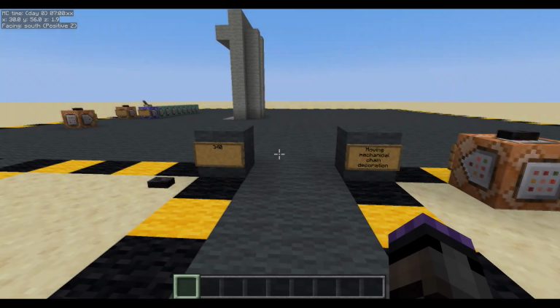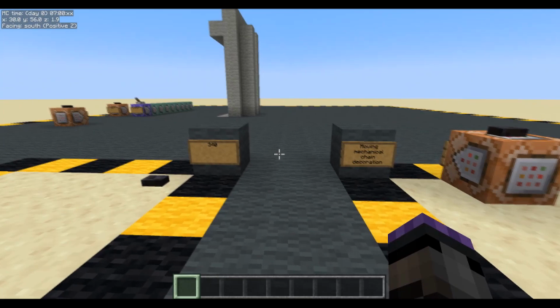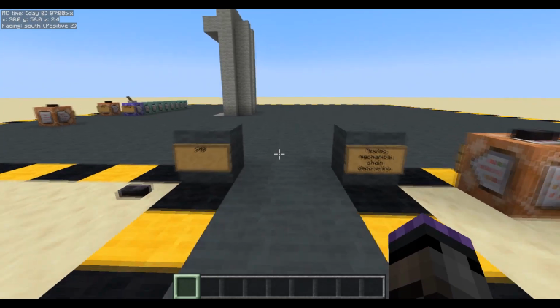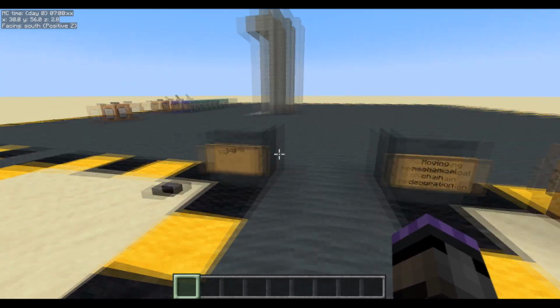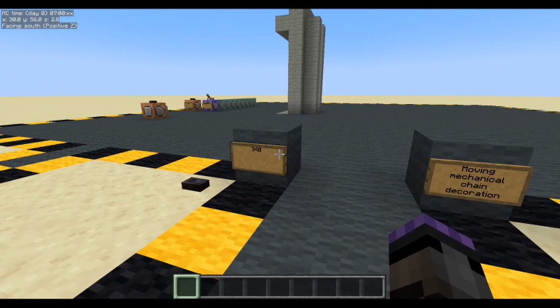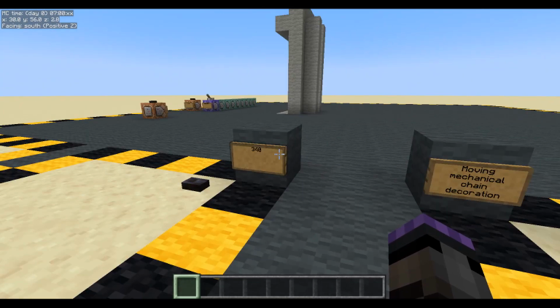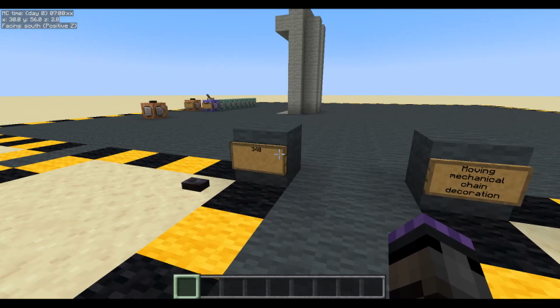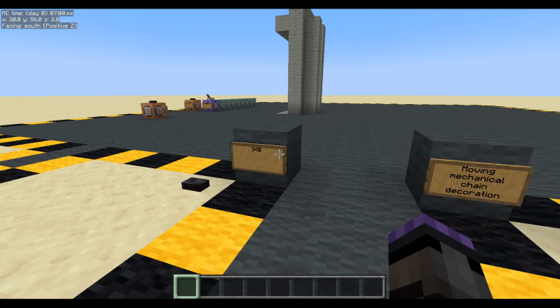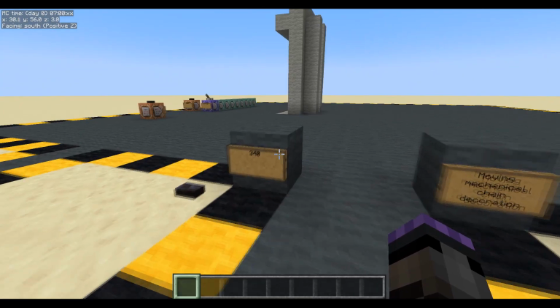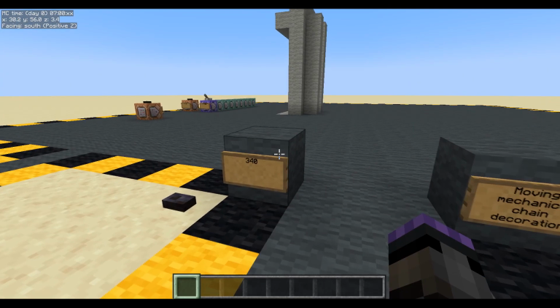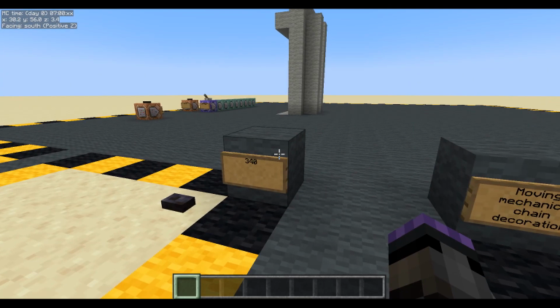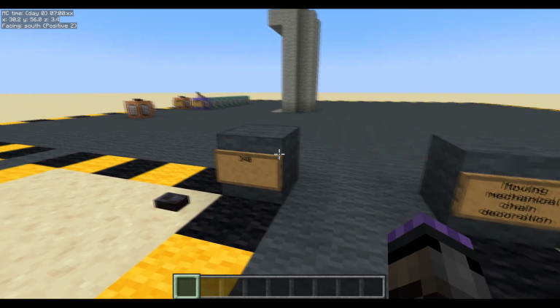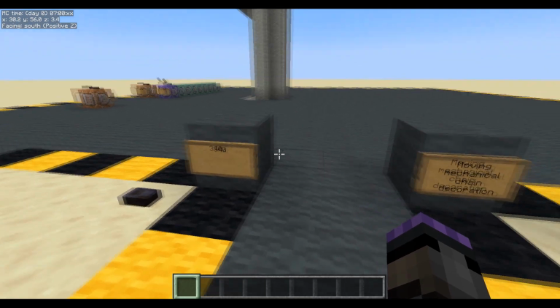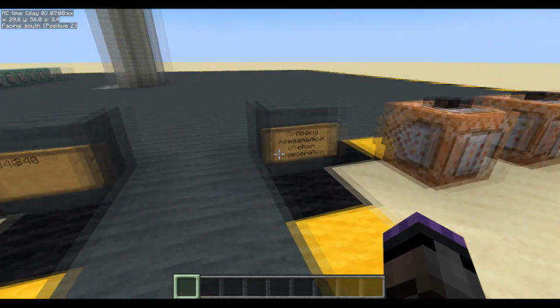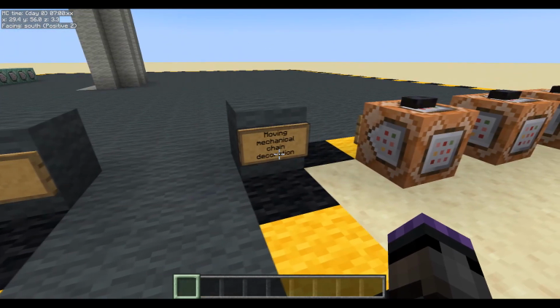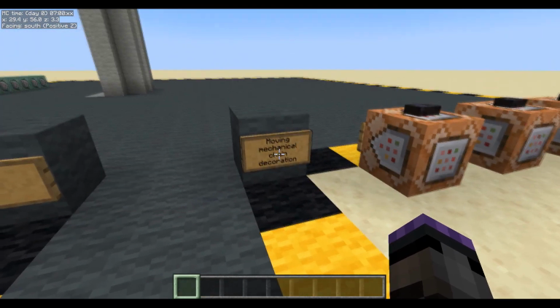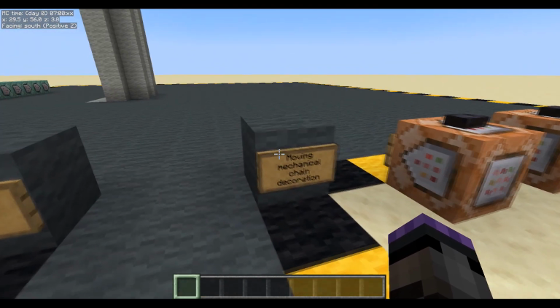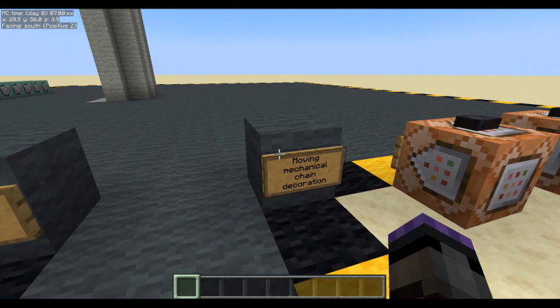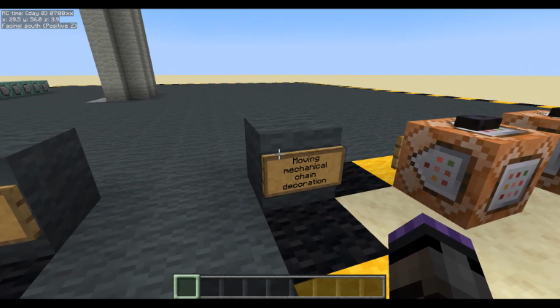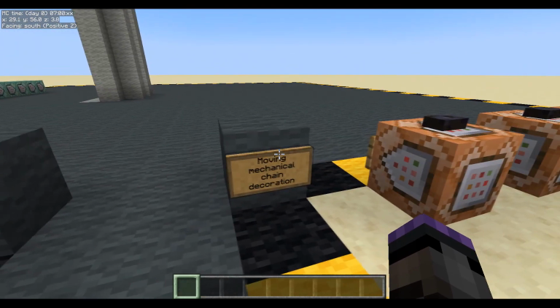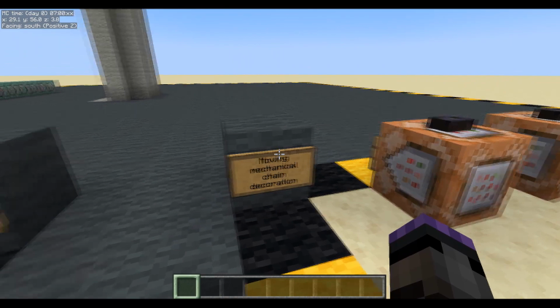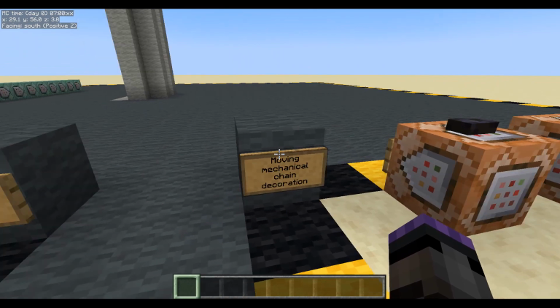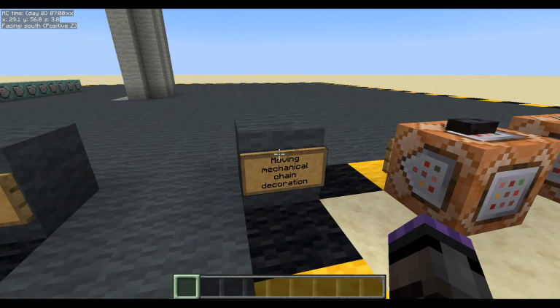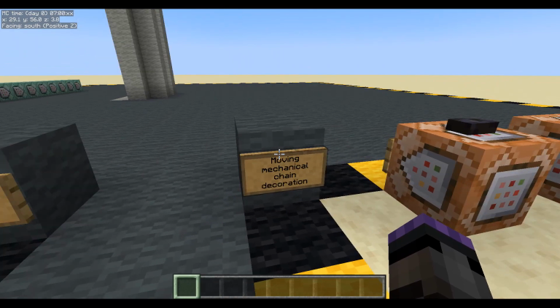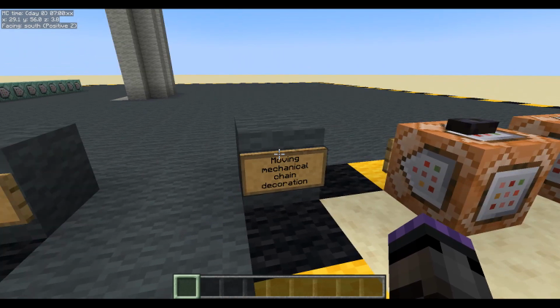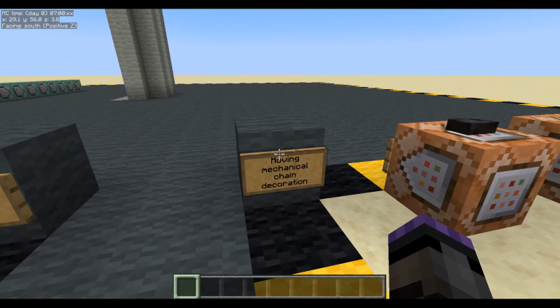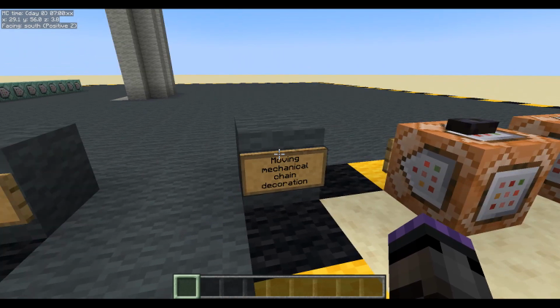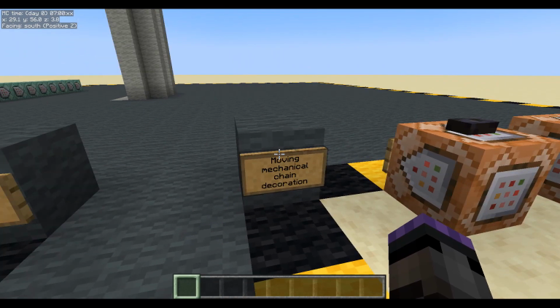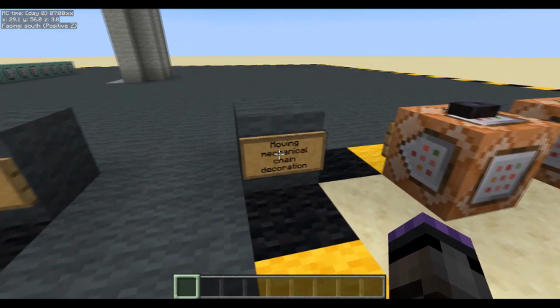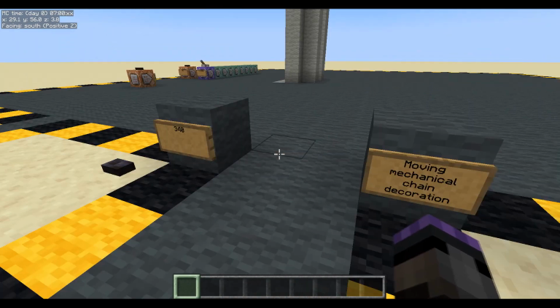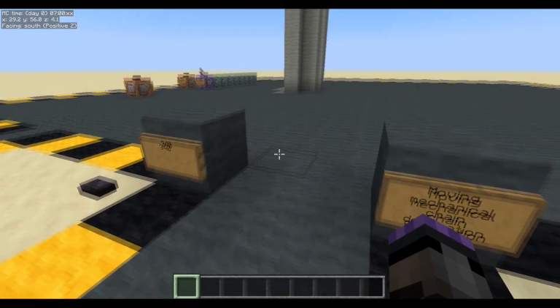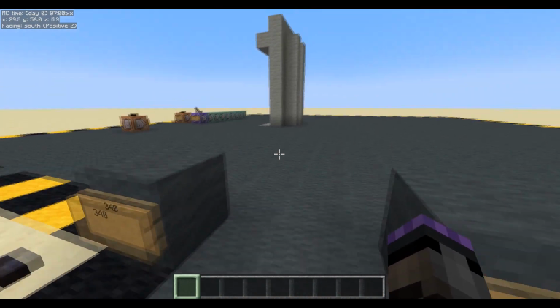Hello, welcome to episode 340. We're going to be making a moving mechanical chain decoration. How interesting.